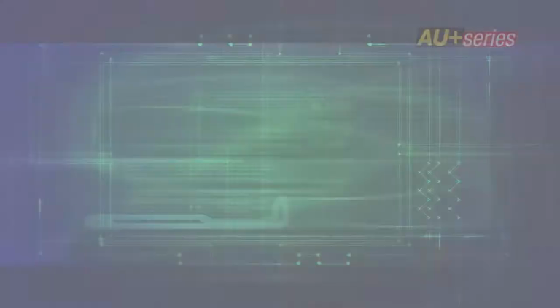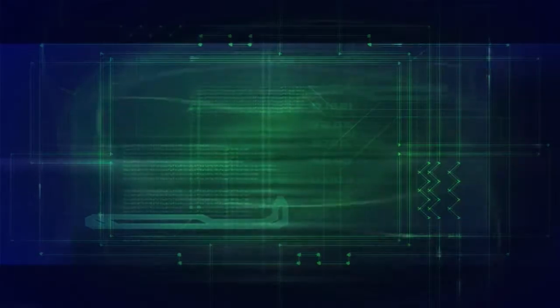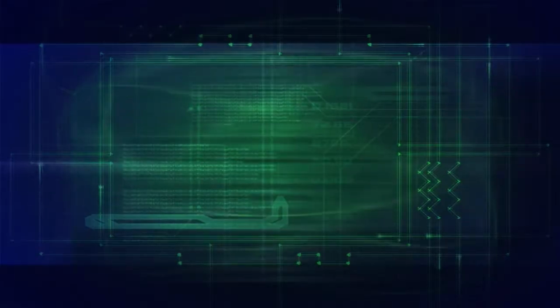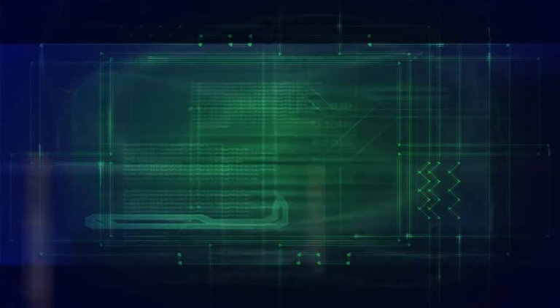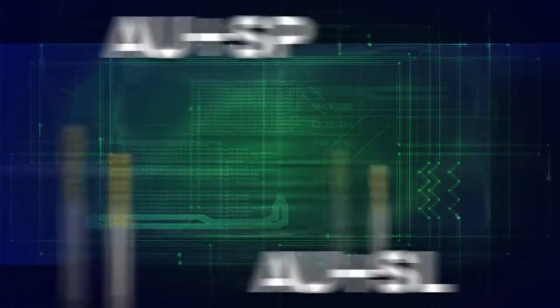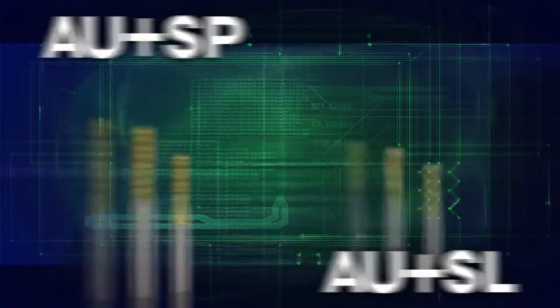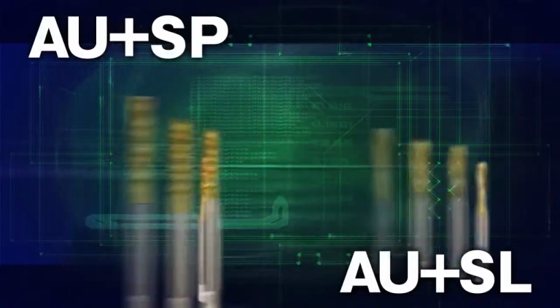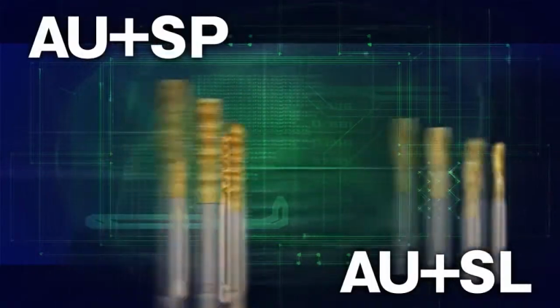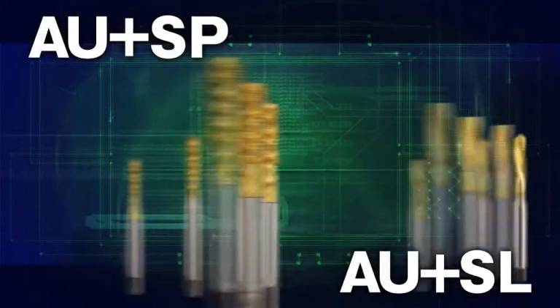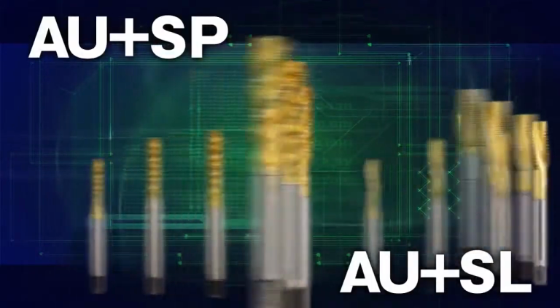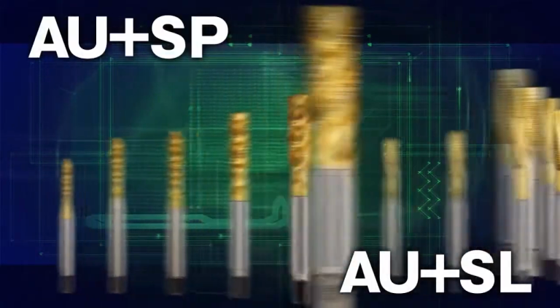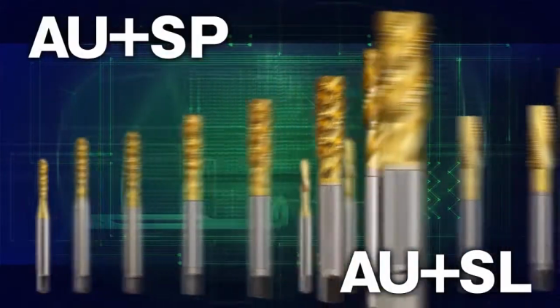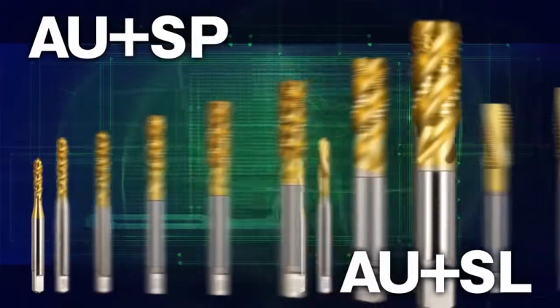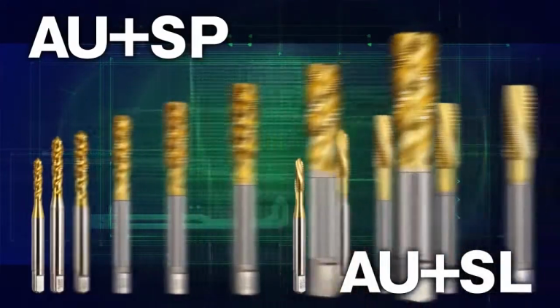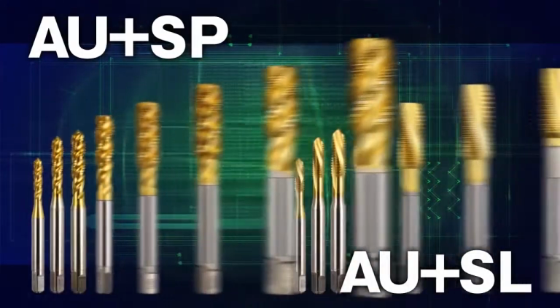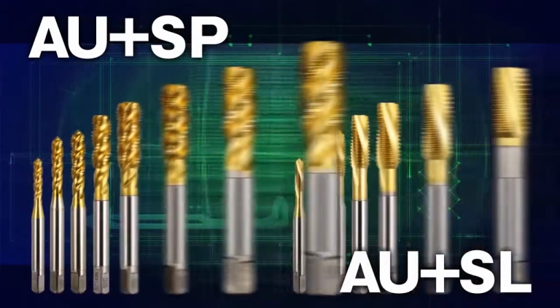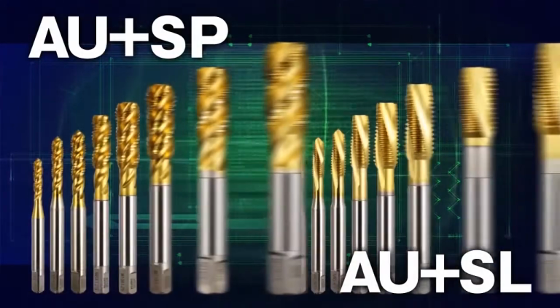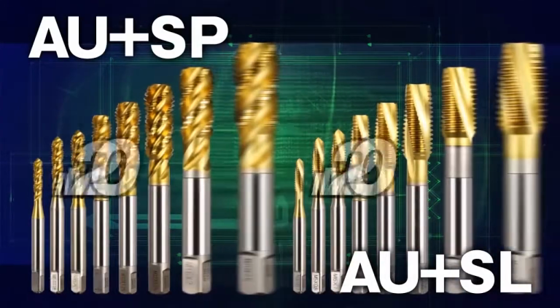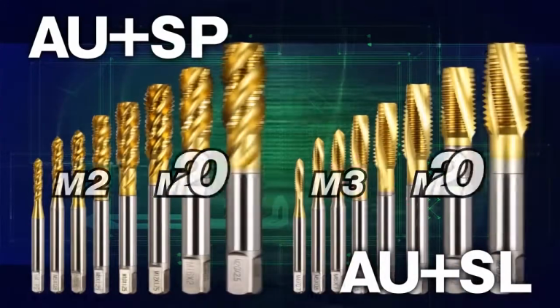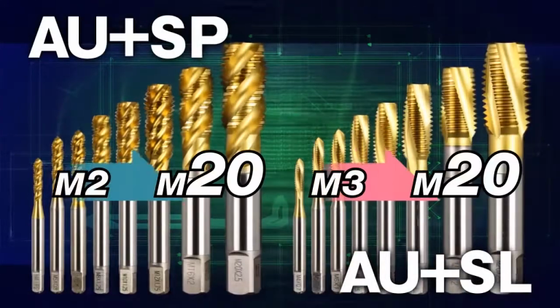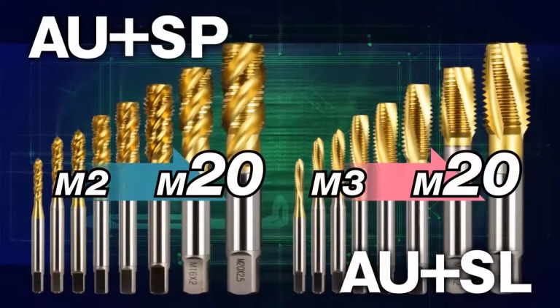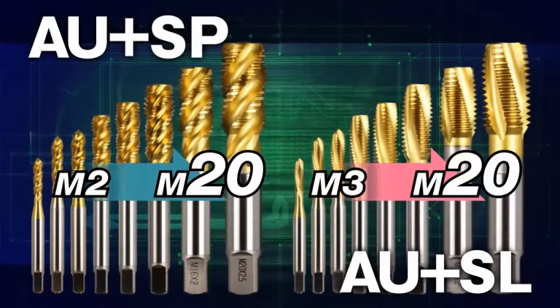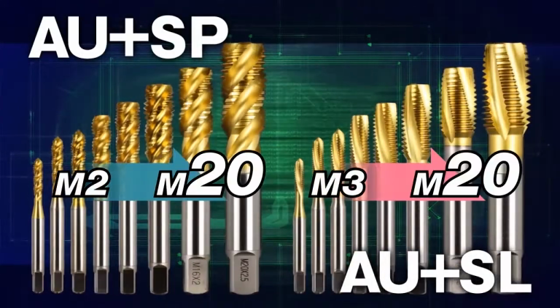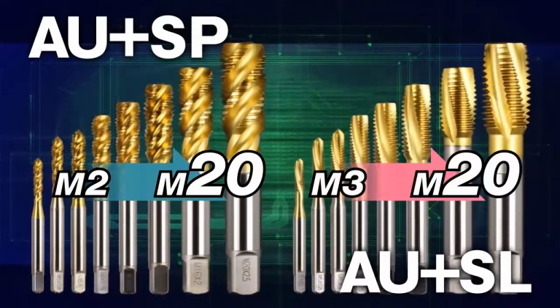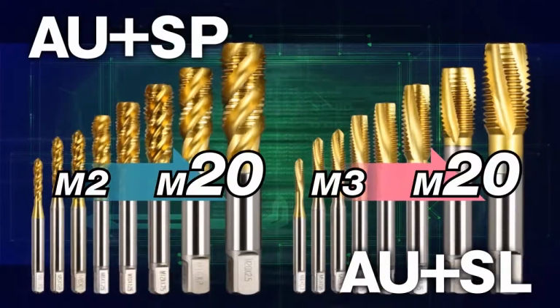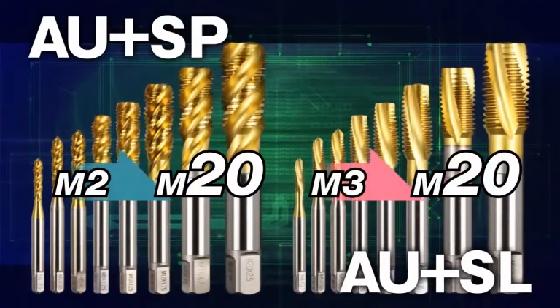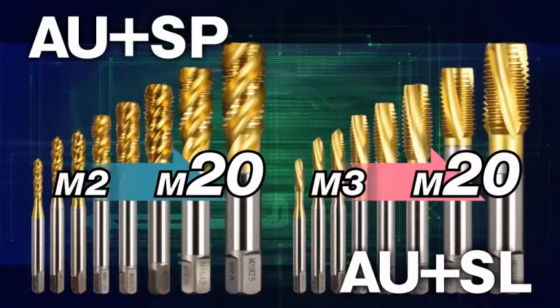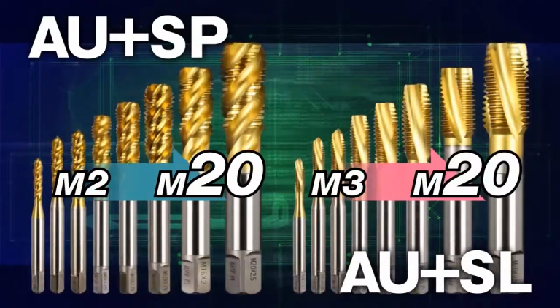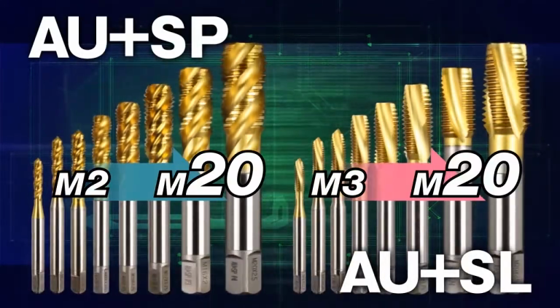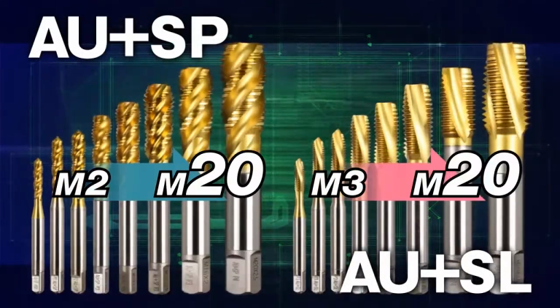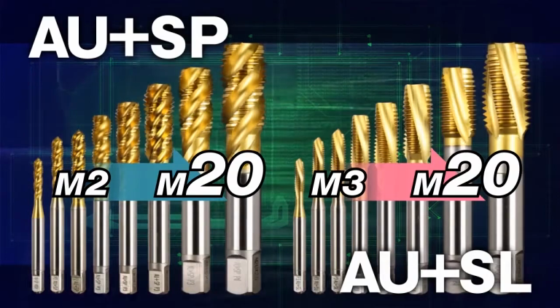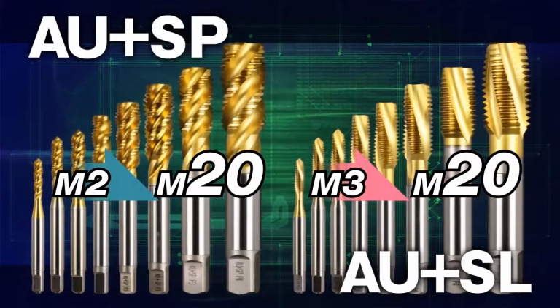YAMAWA has expanded the size ranges of the AU Plus series up to M20, both metric coarse and metric fine.